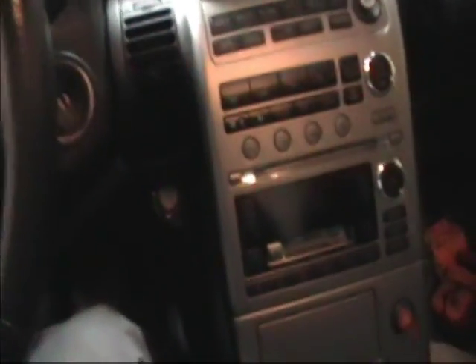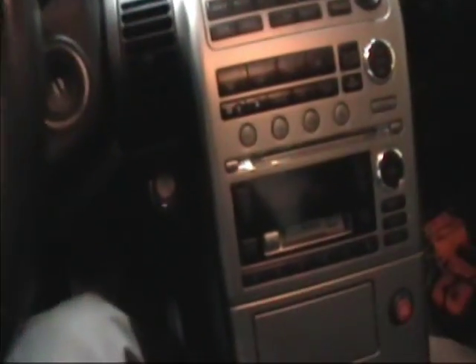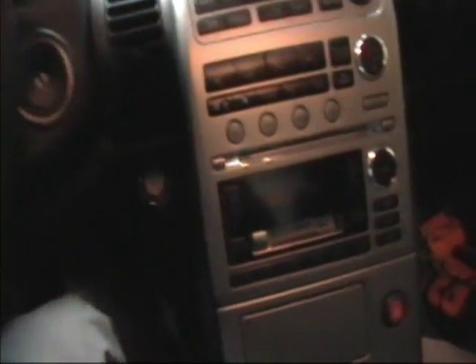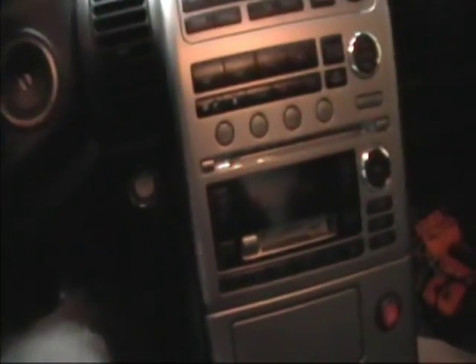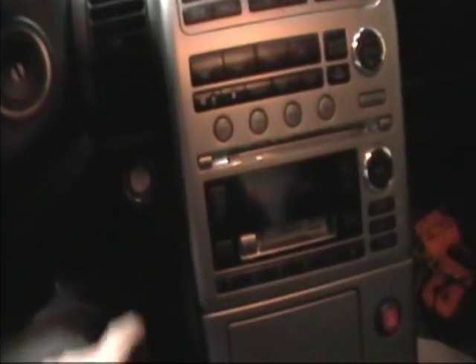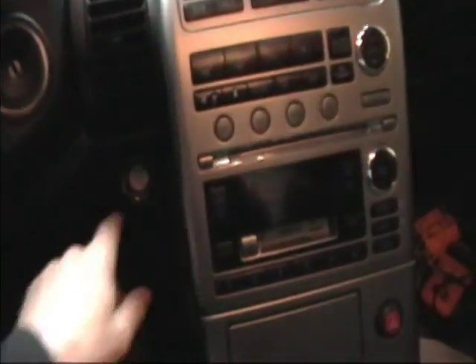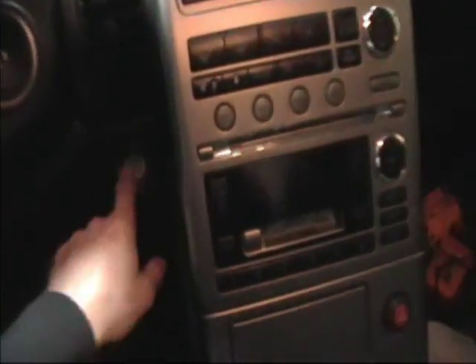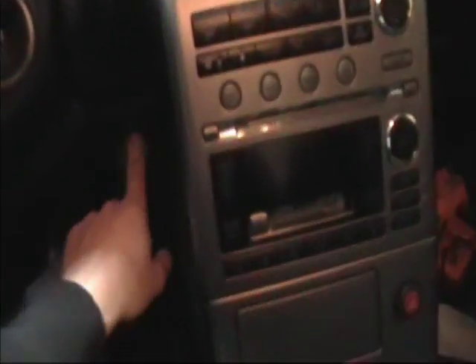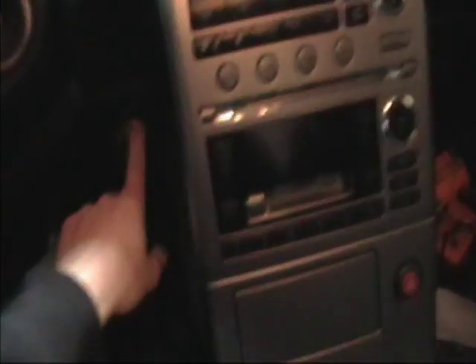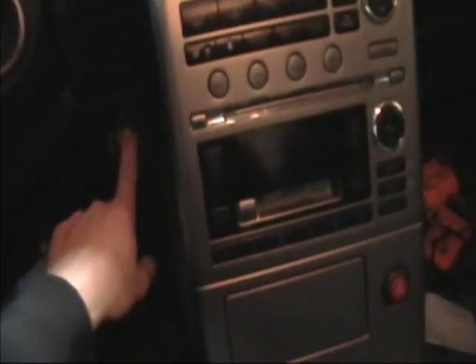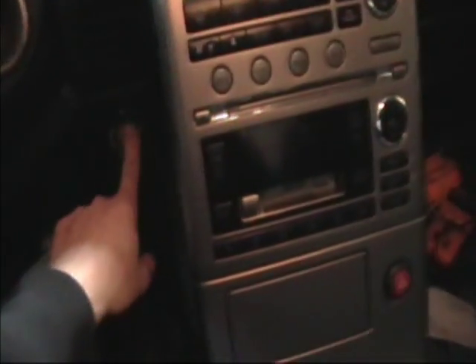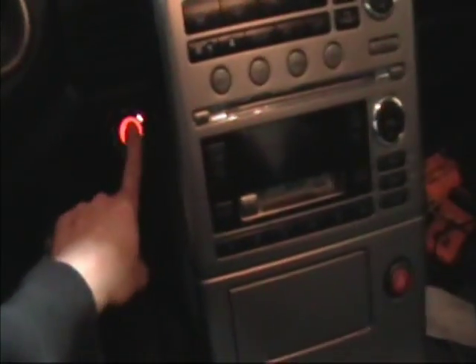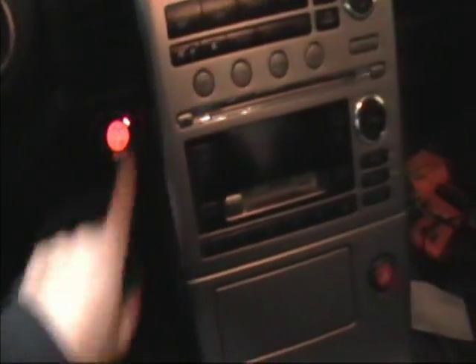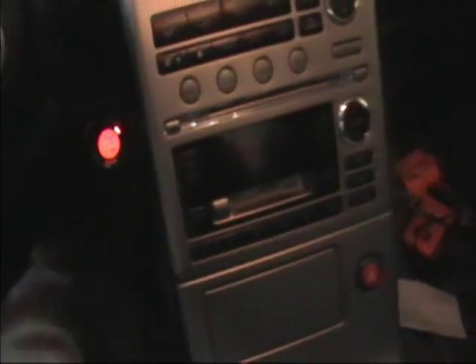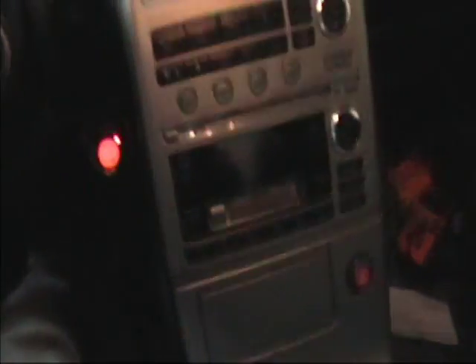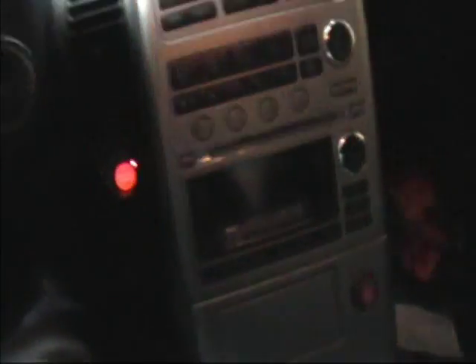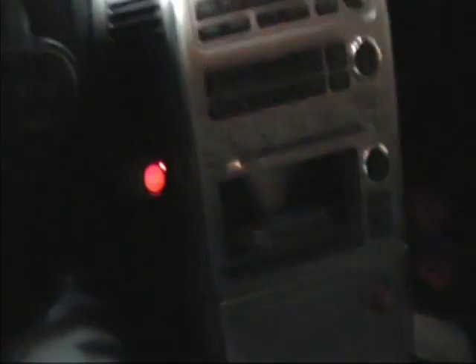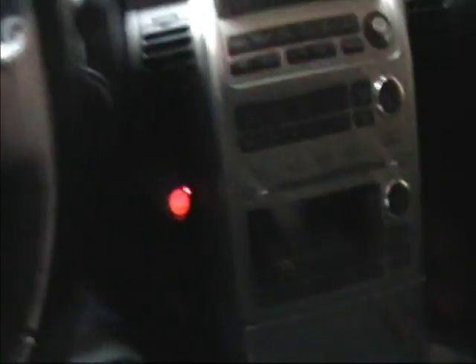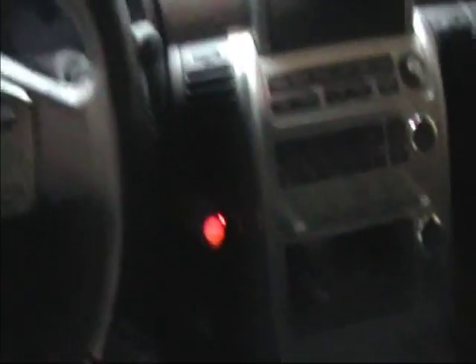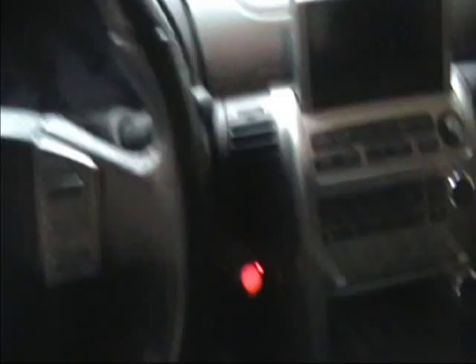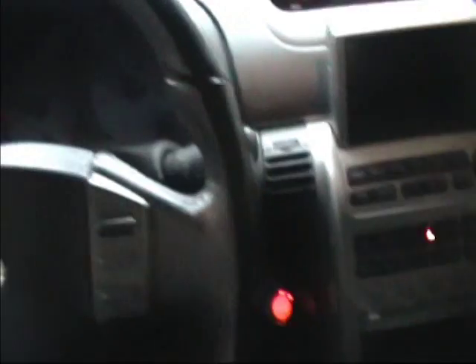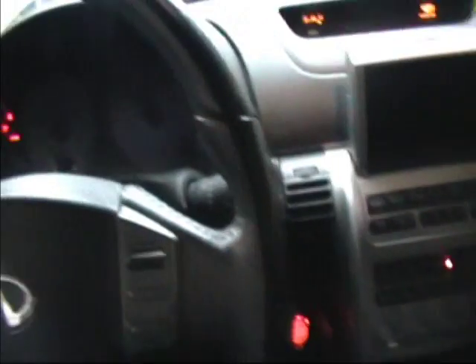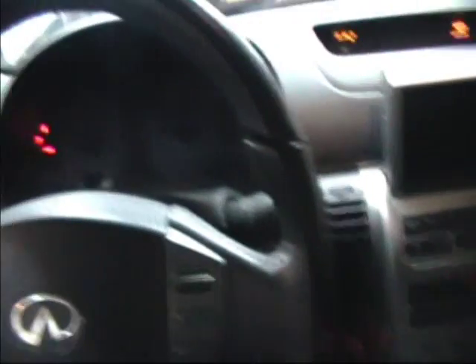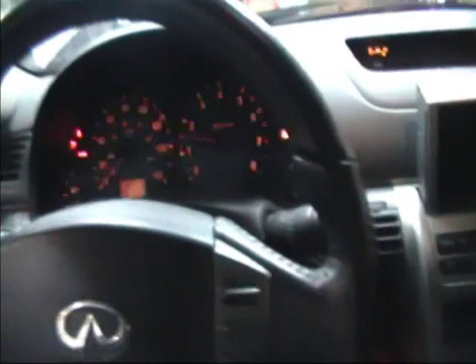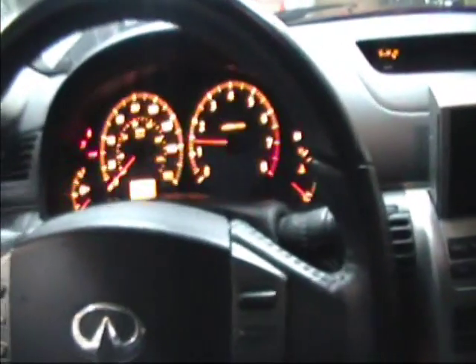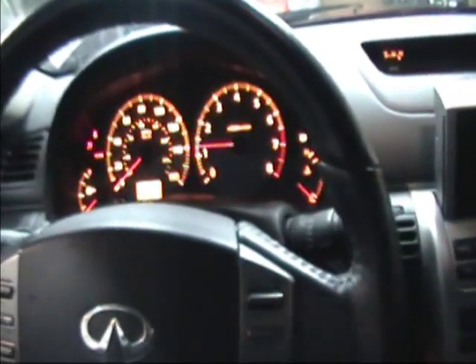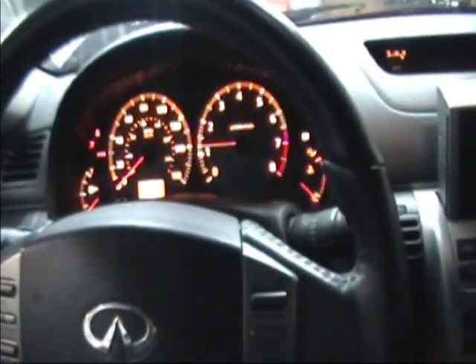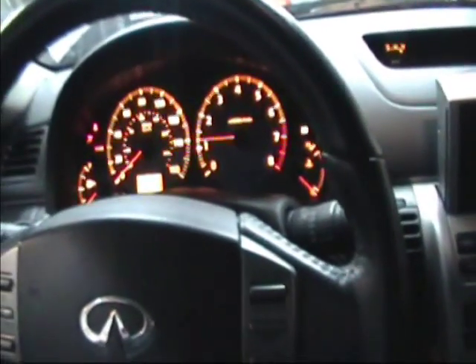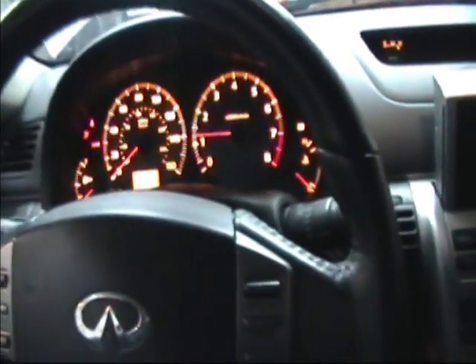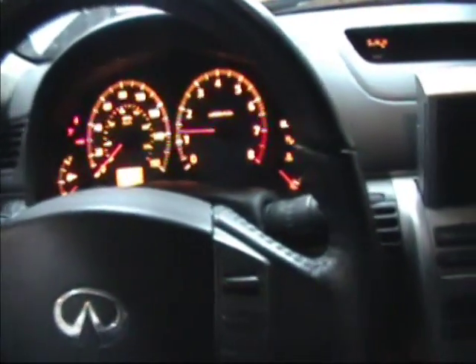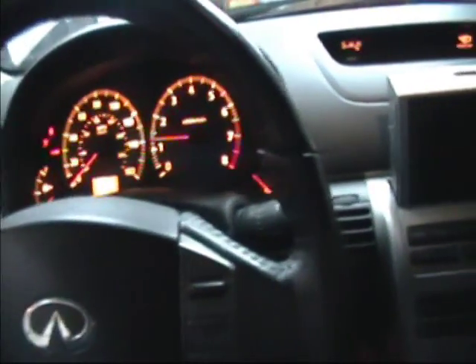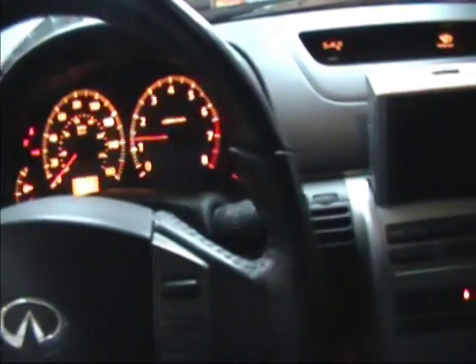Get in the car, put on the brake, push and release the button, and the car starts right up.